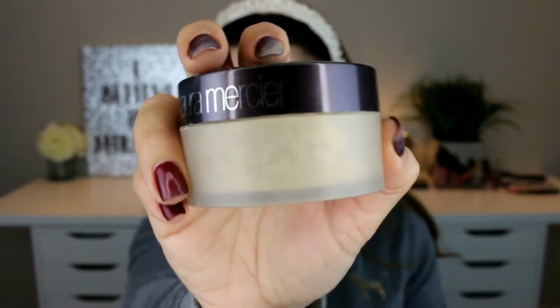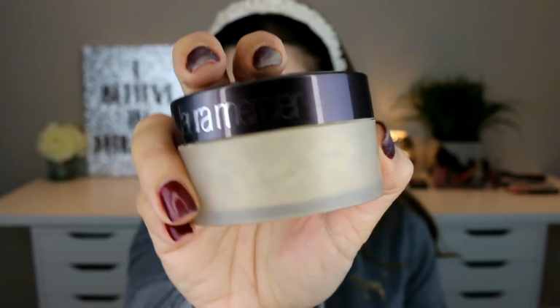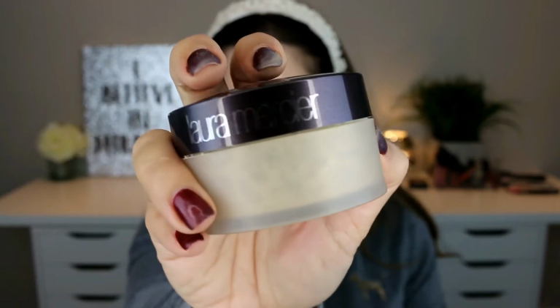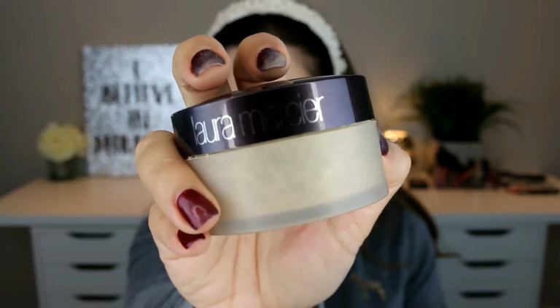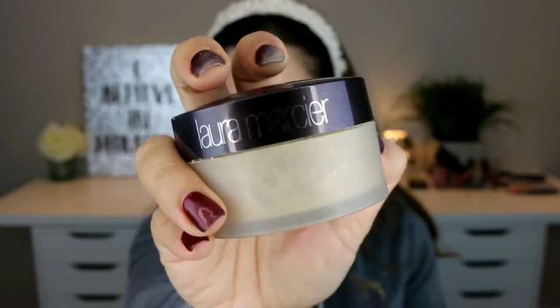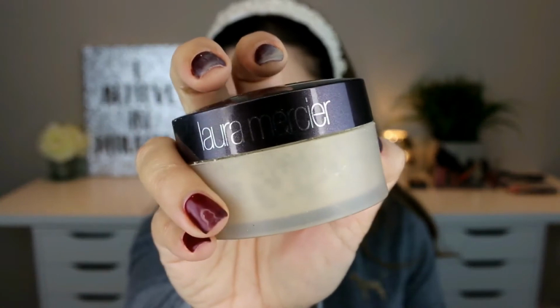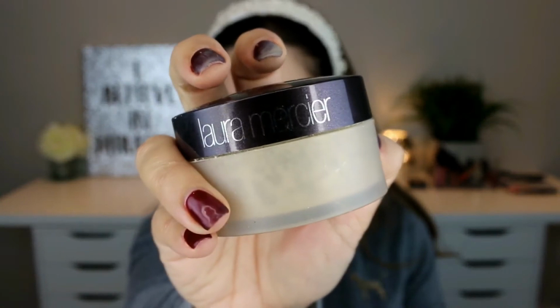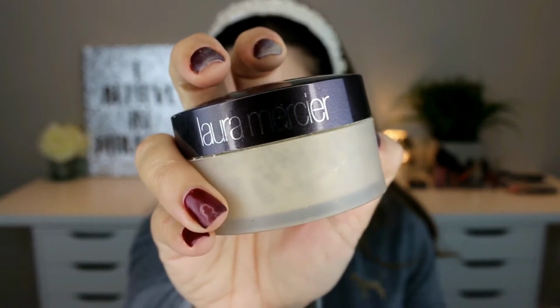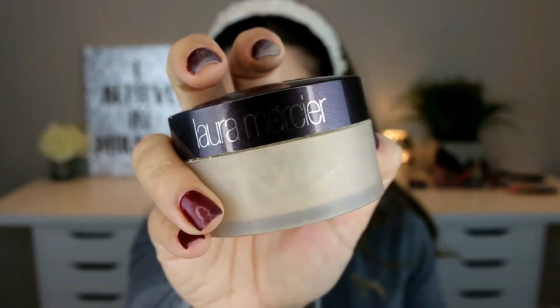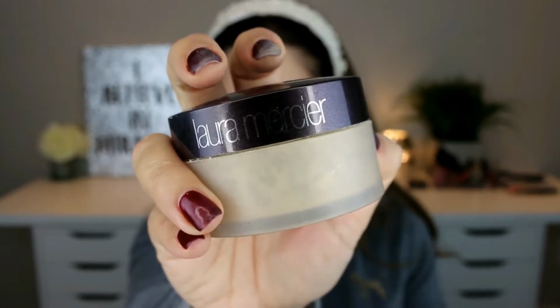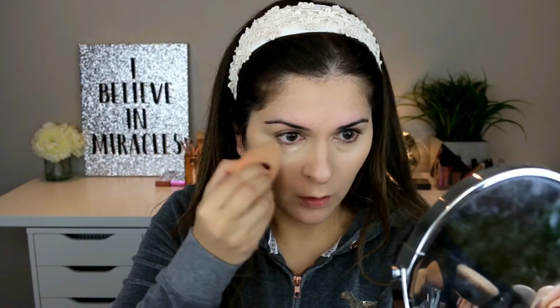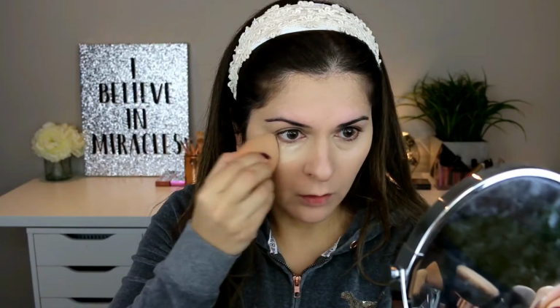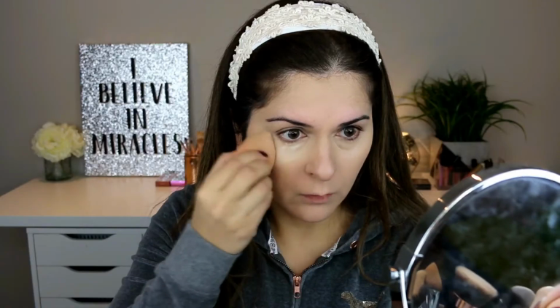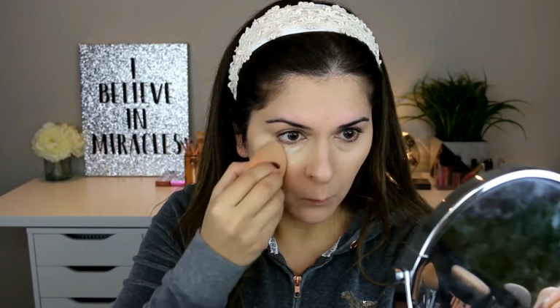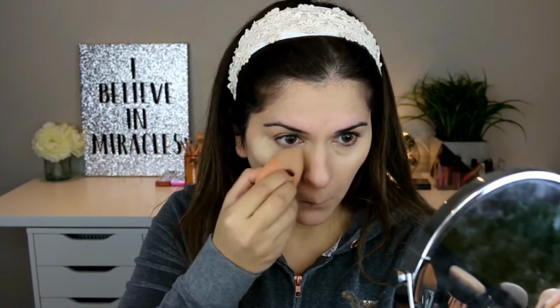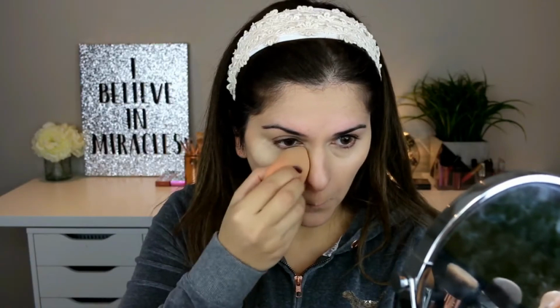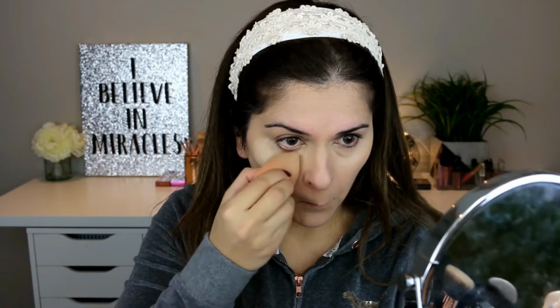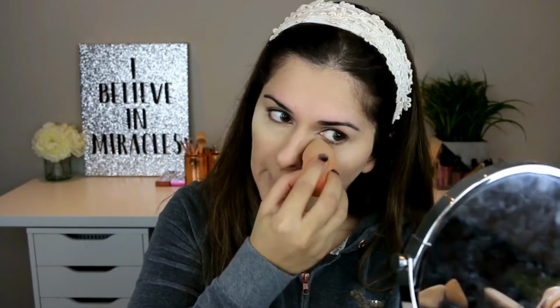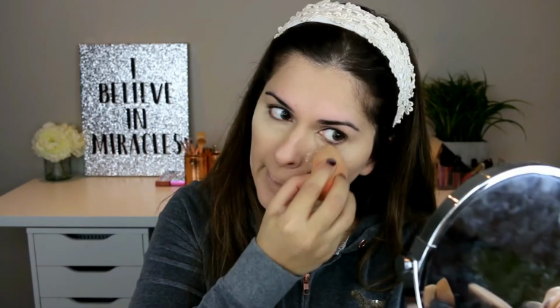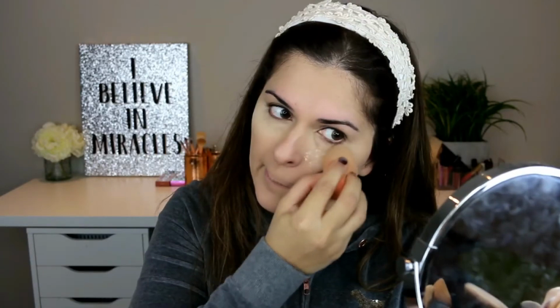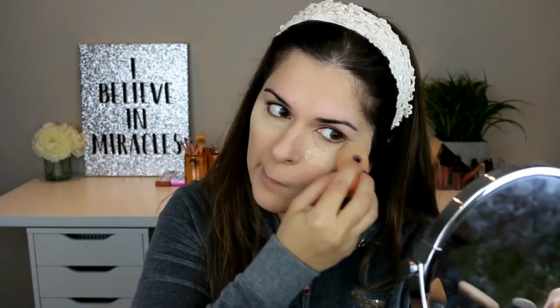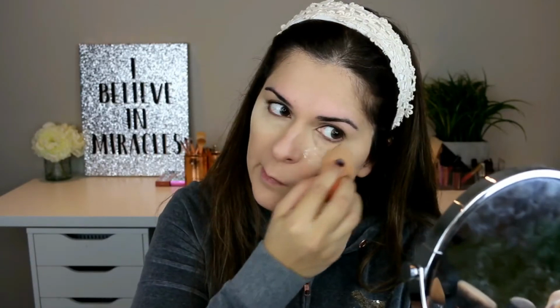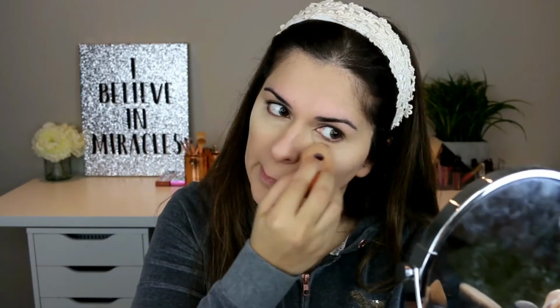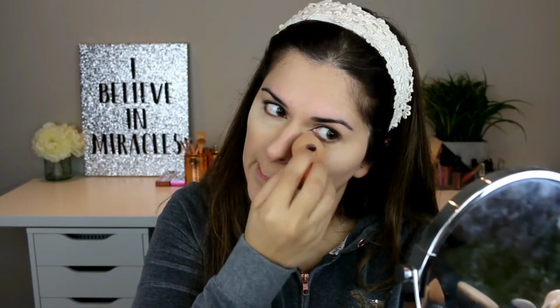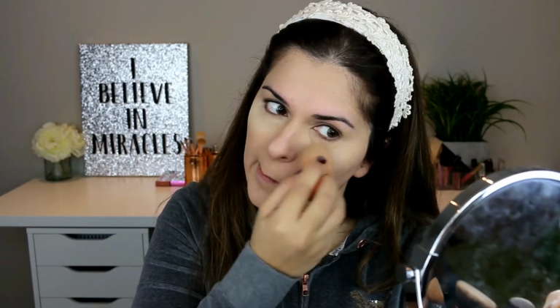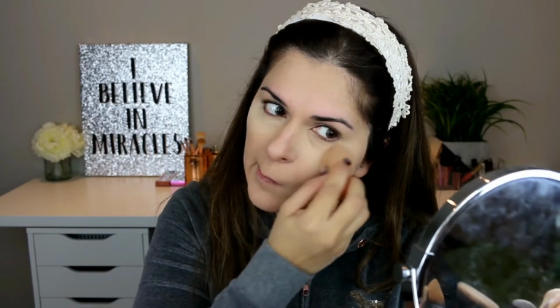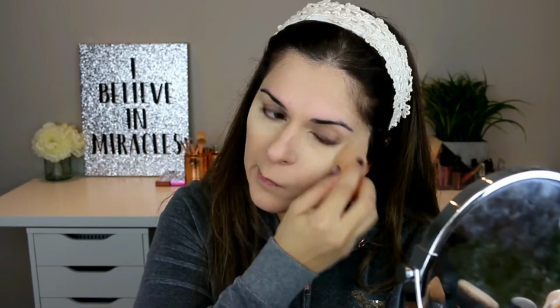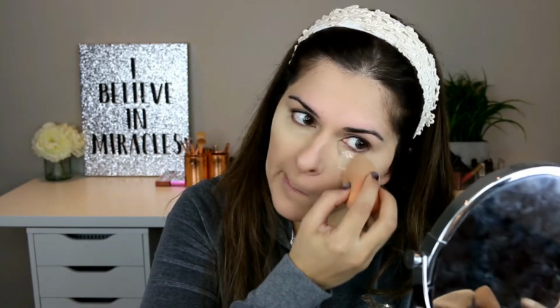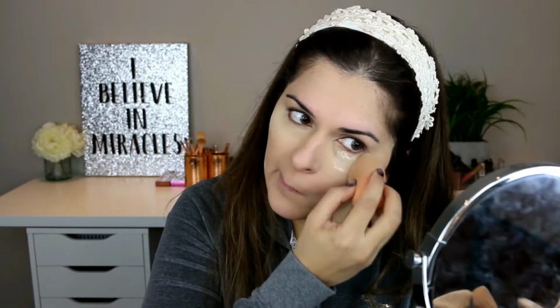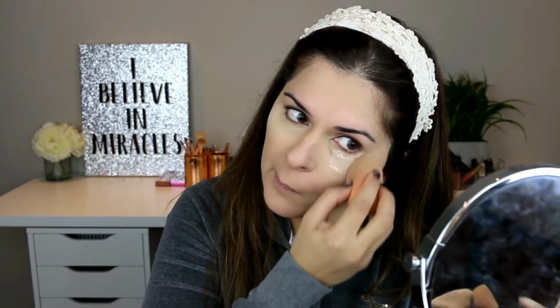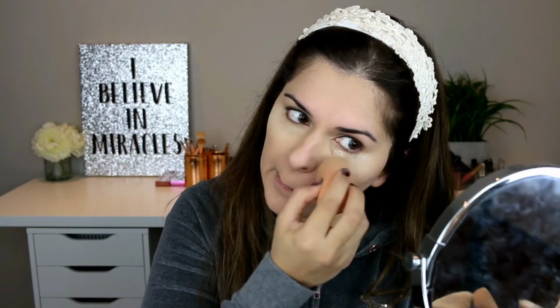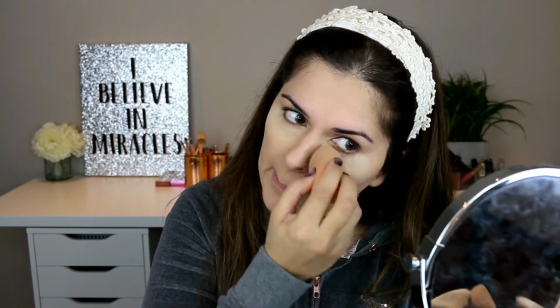Time to use some setting powder. This is the Laura Mercier translucent setting powder and I'm going to bake my dry area with this, so I'm leaving some of it on there.